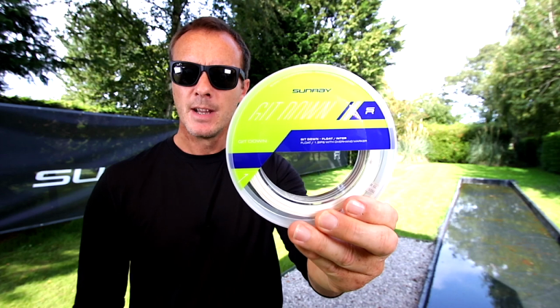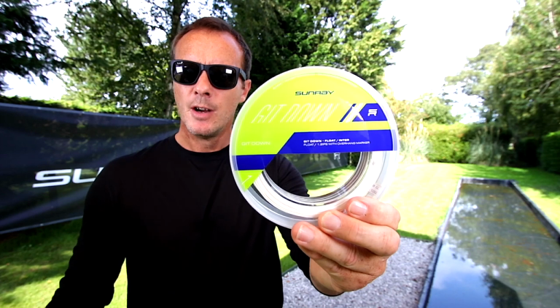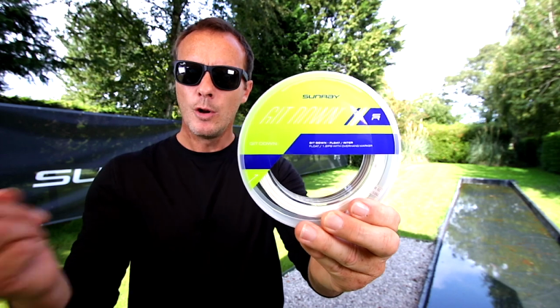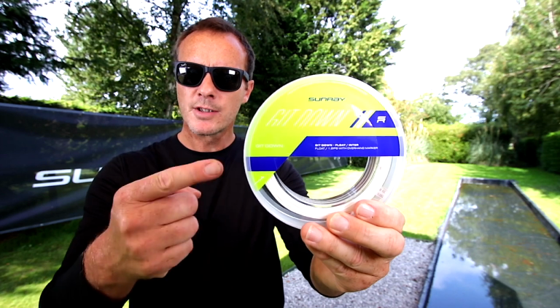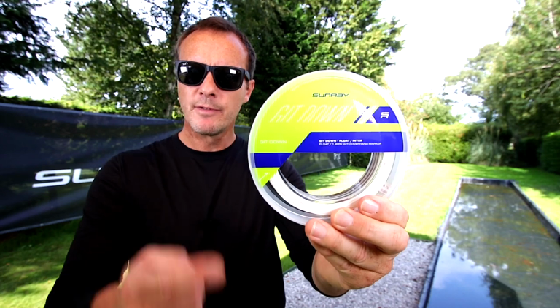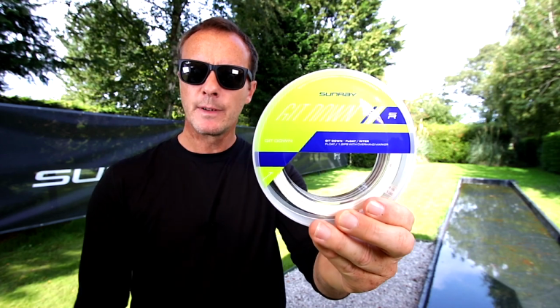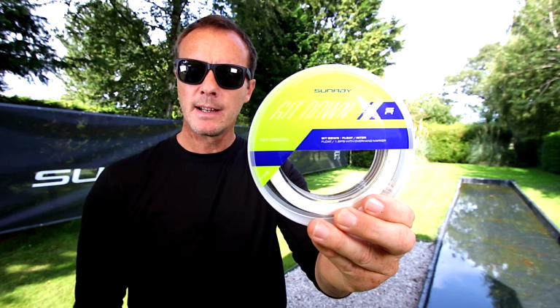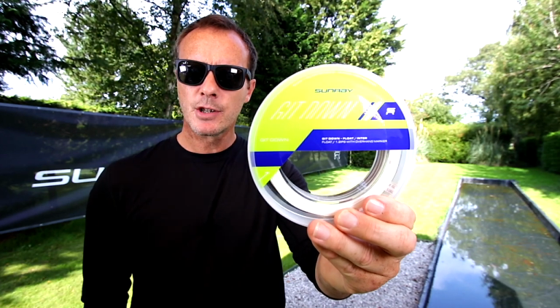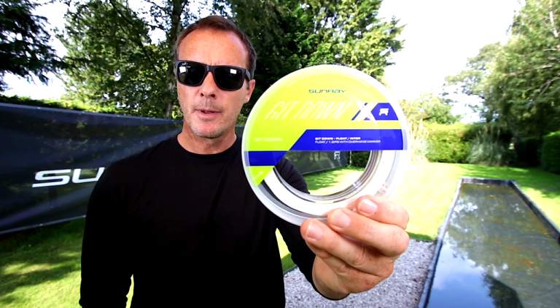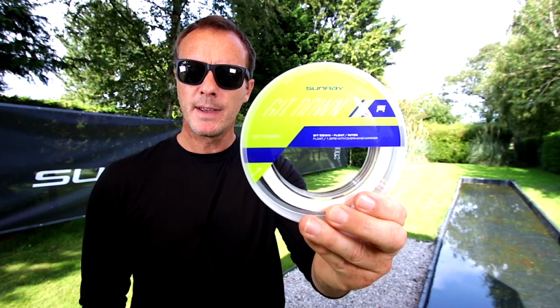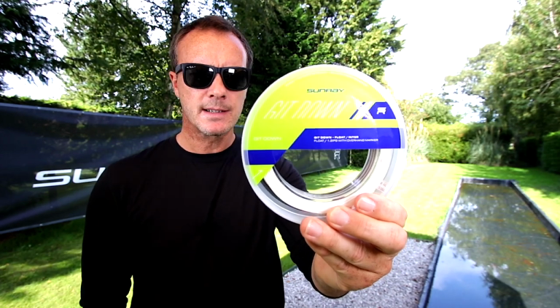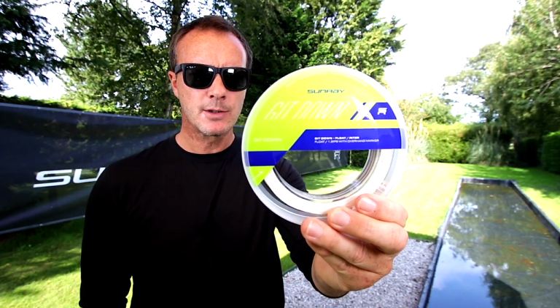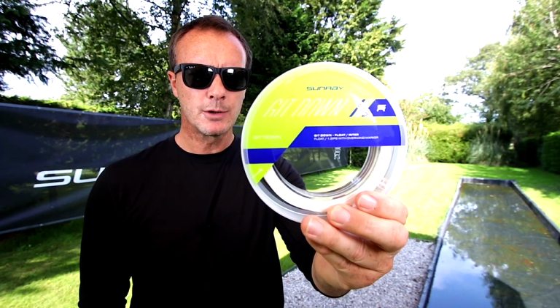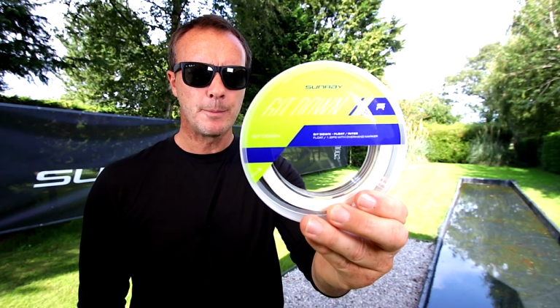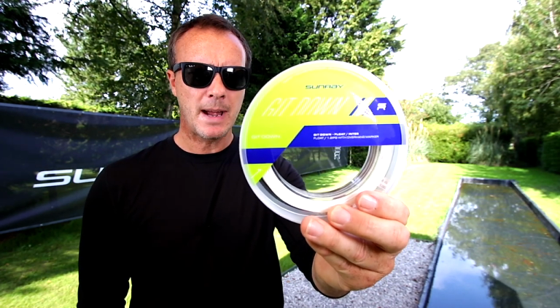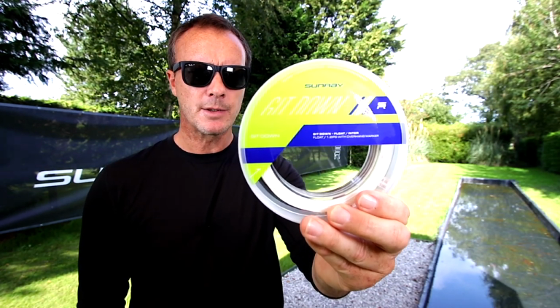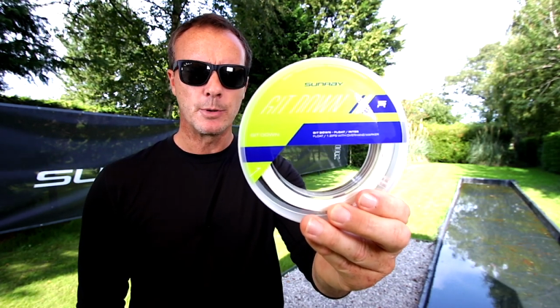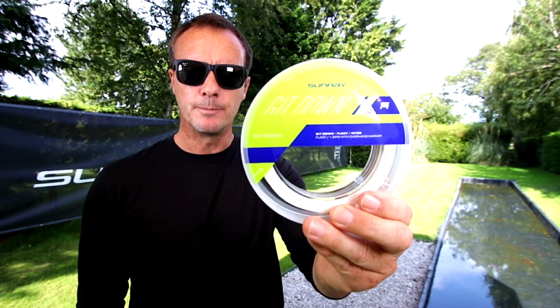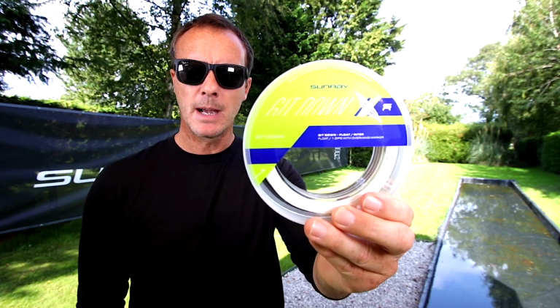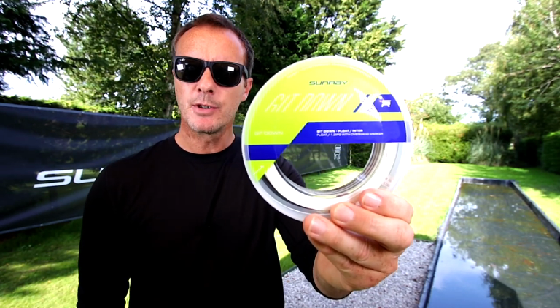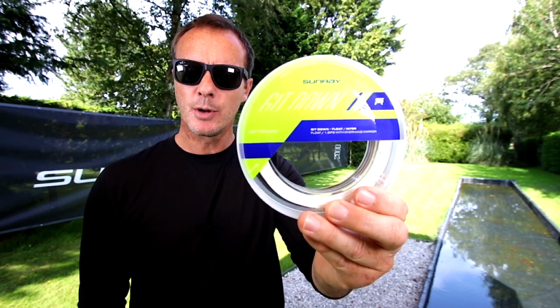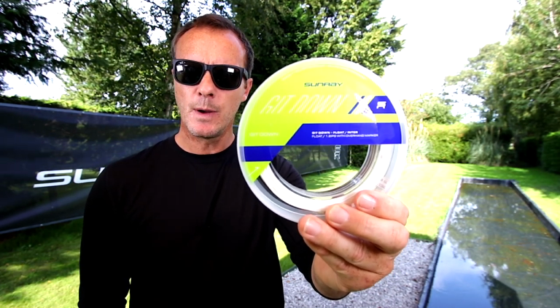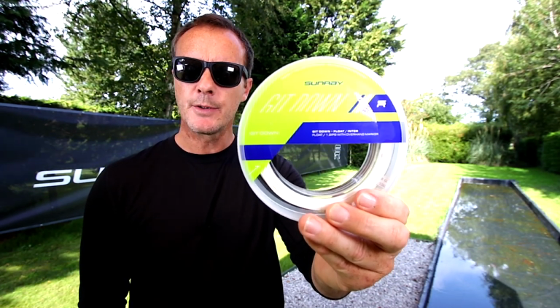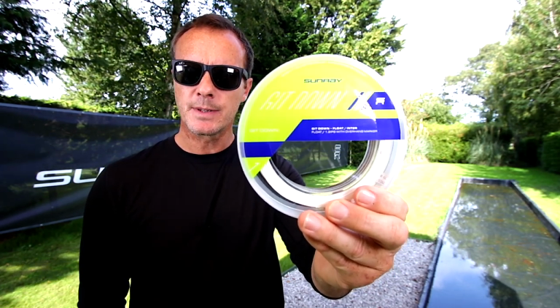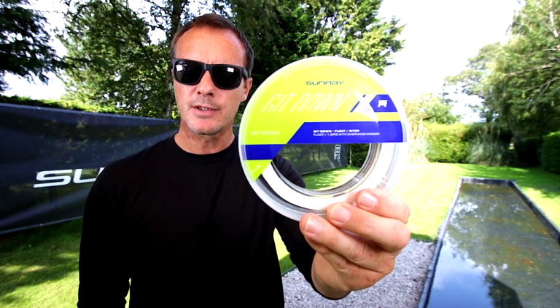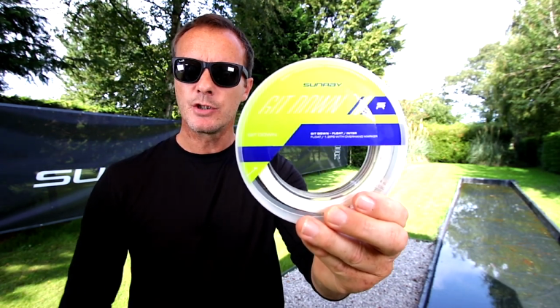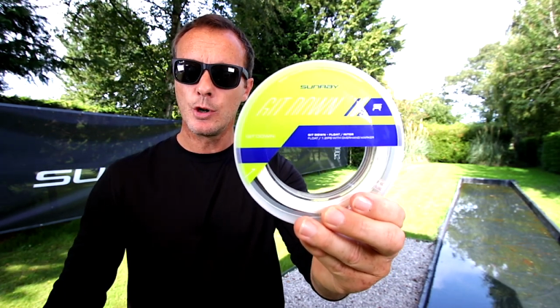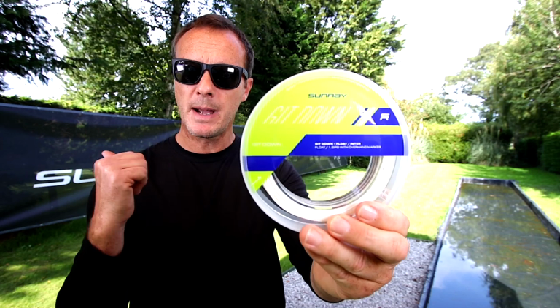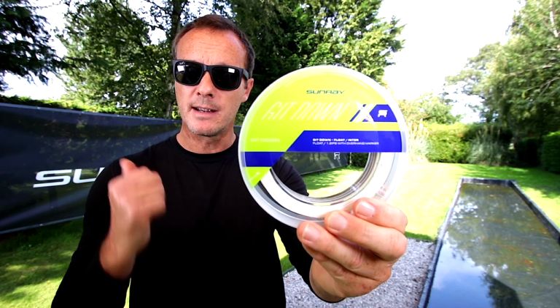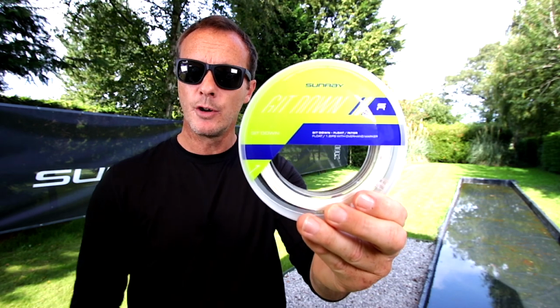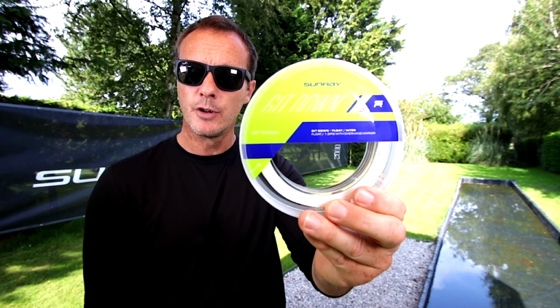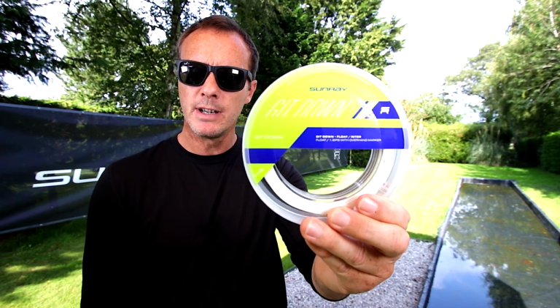All Sunray Flylines come on this — it's called a bangle spool. I'm going to show you how to attach it to your backing on your reel.